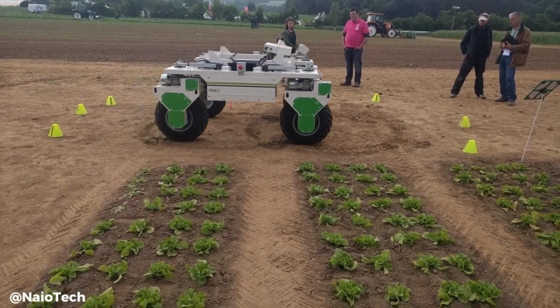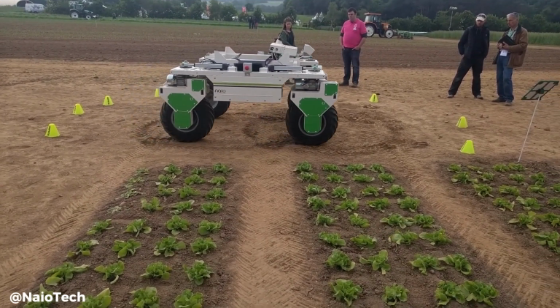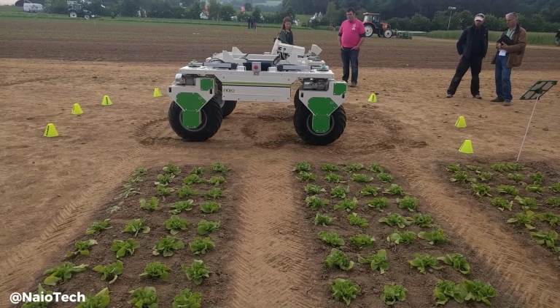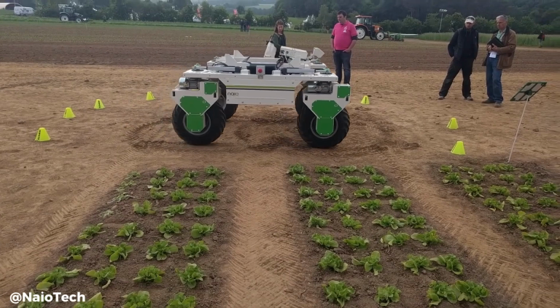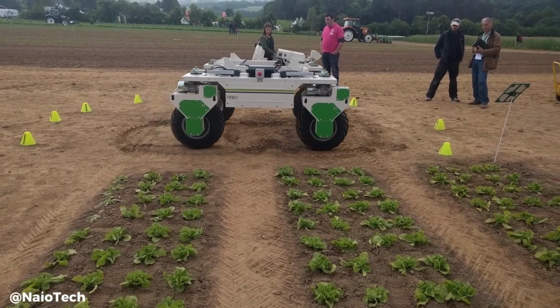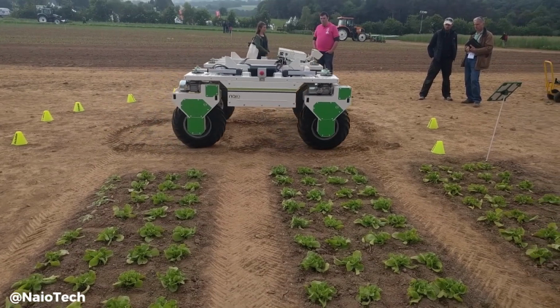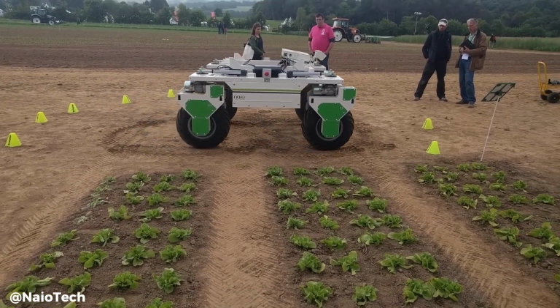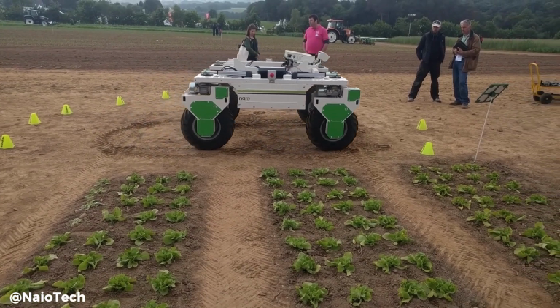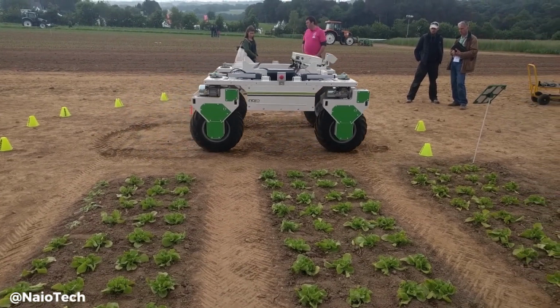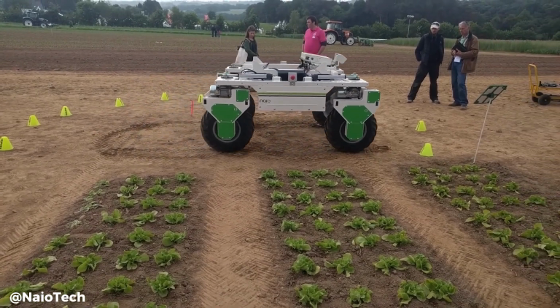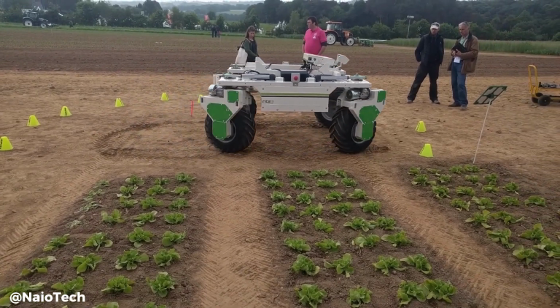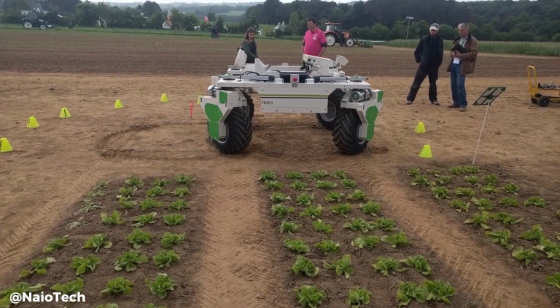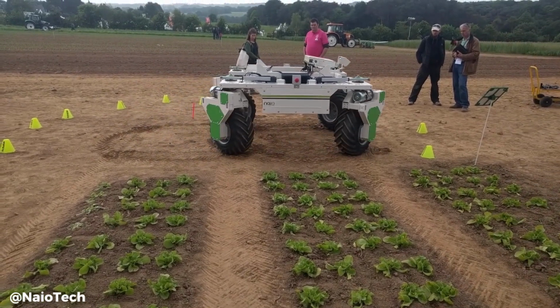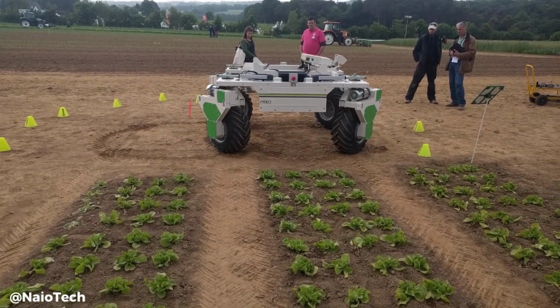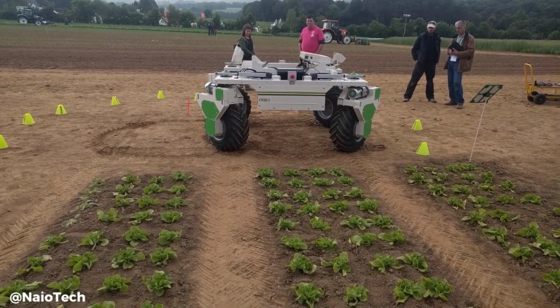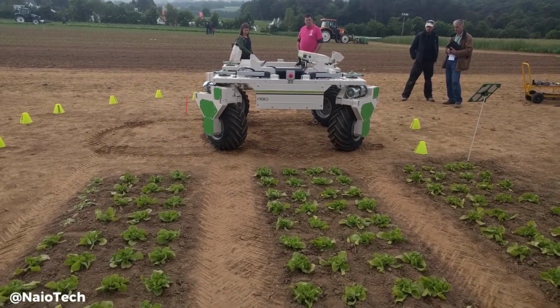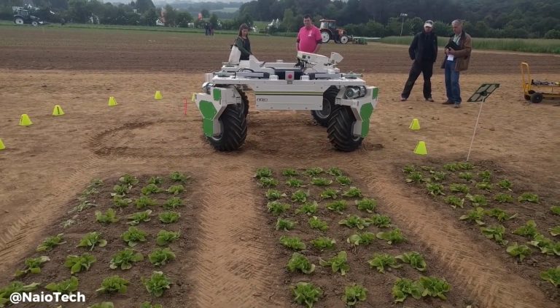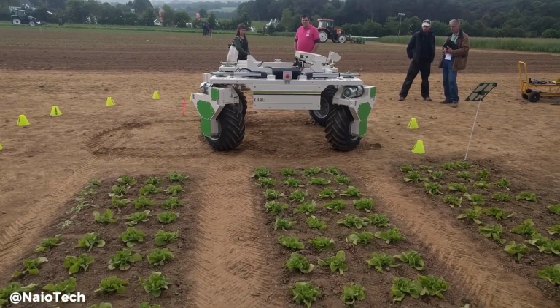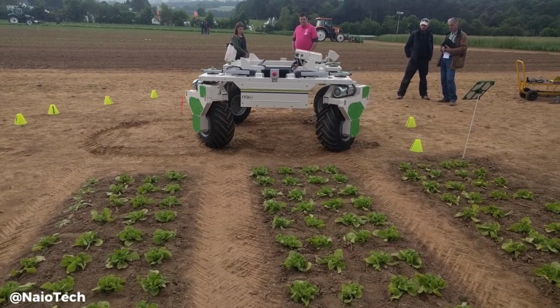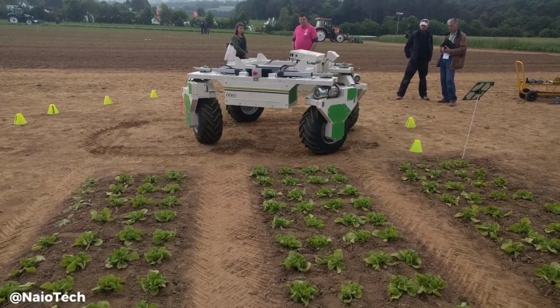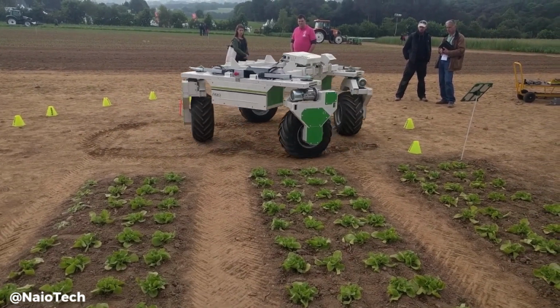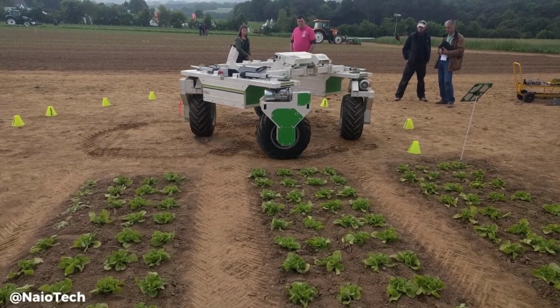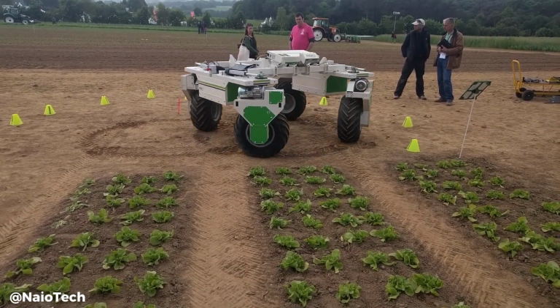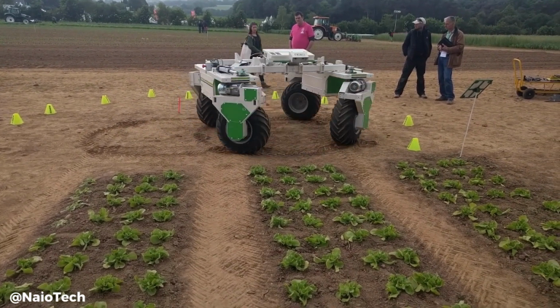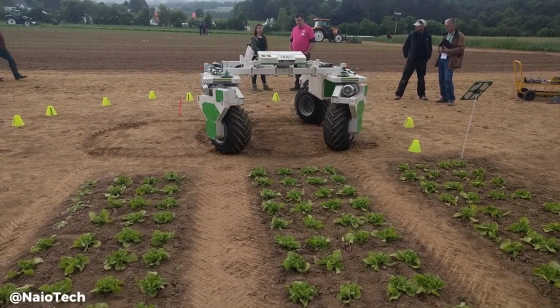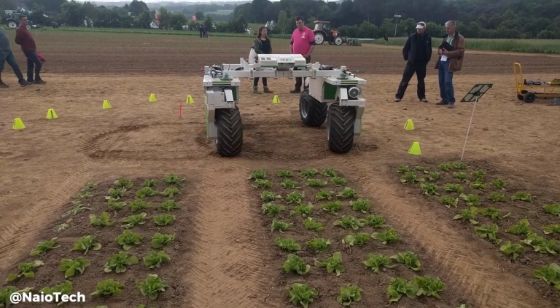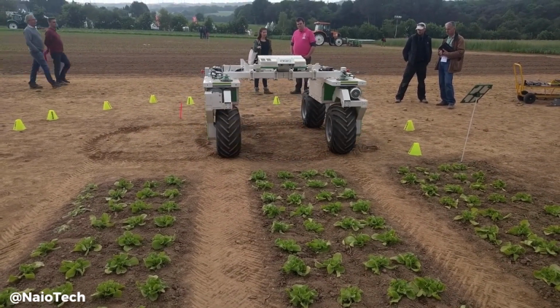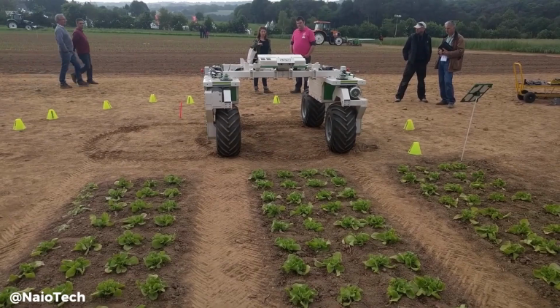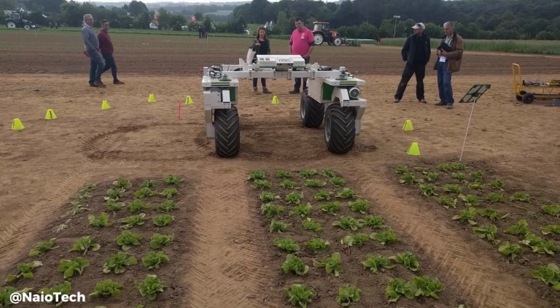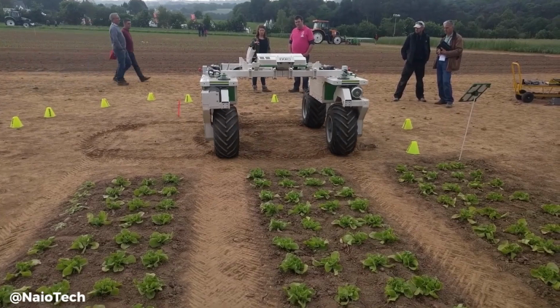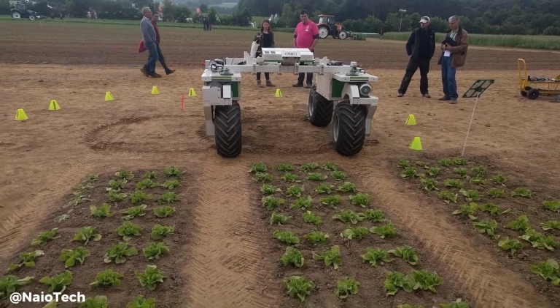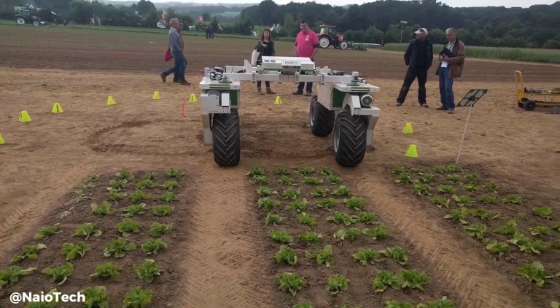Additionally, Dyno's precise navigation and advanced weeding tools ensure minimal damage to crops, maximizing yield and quality.